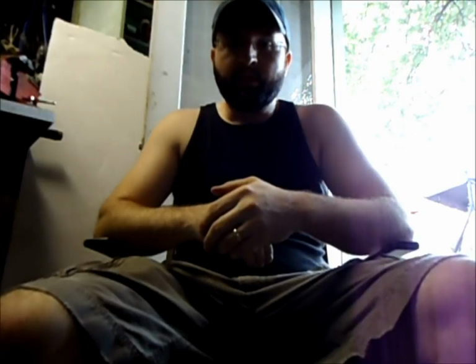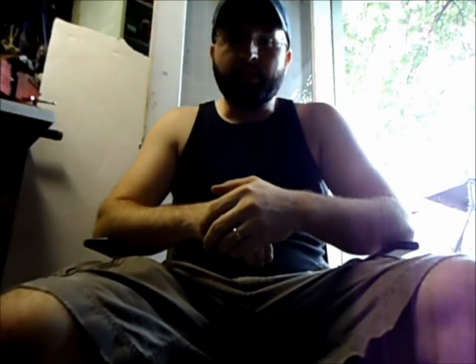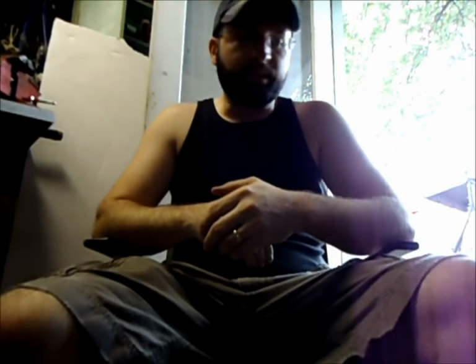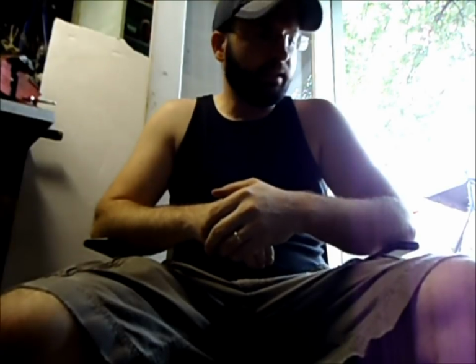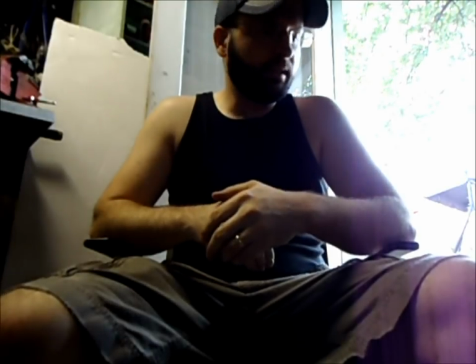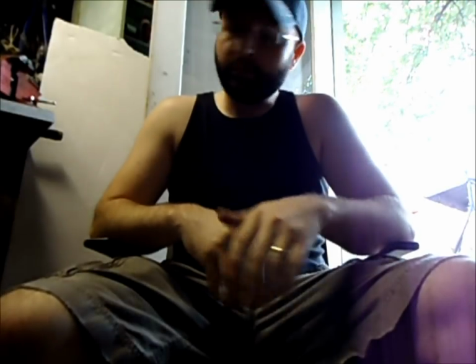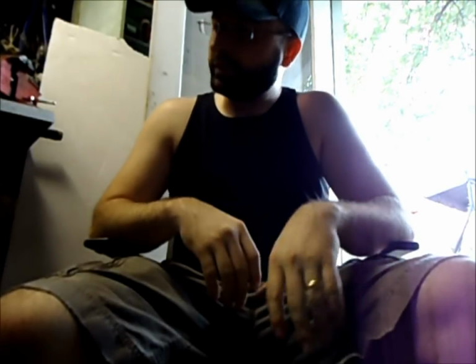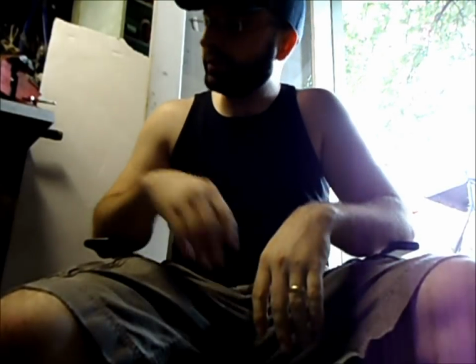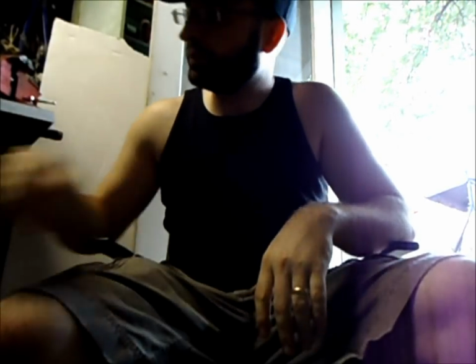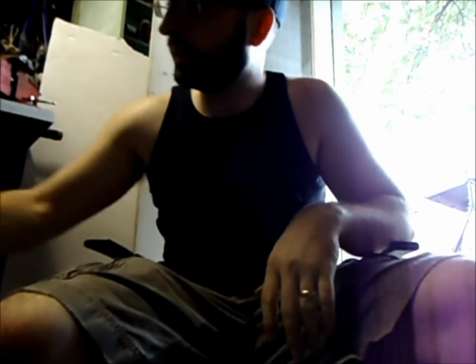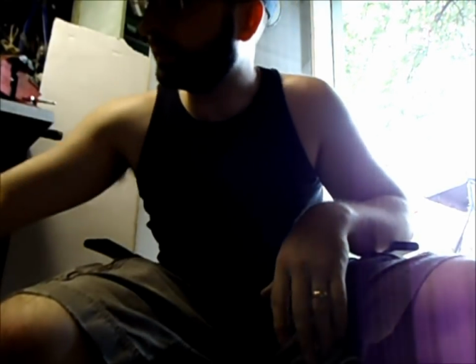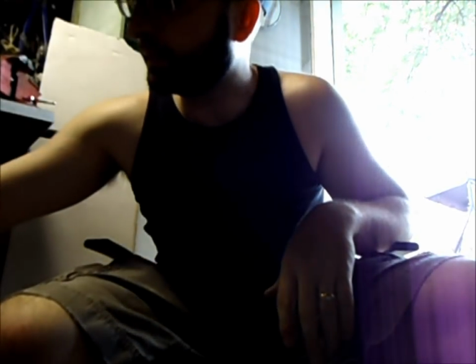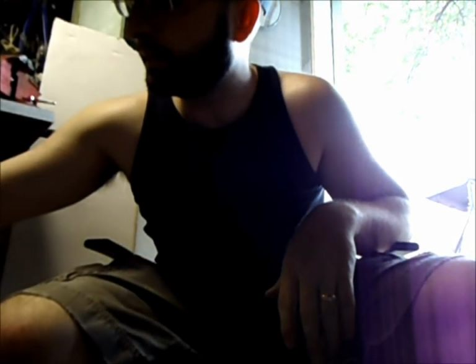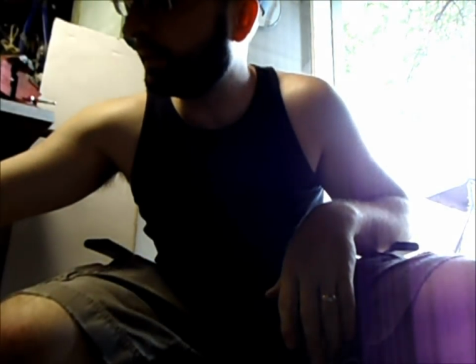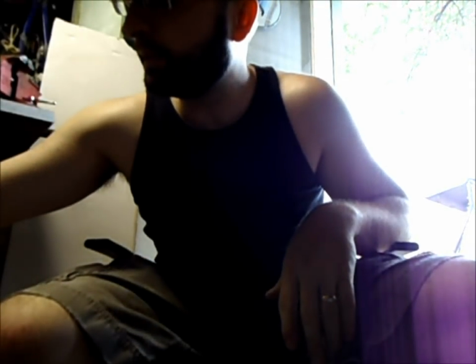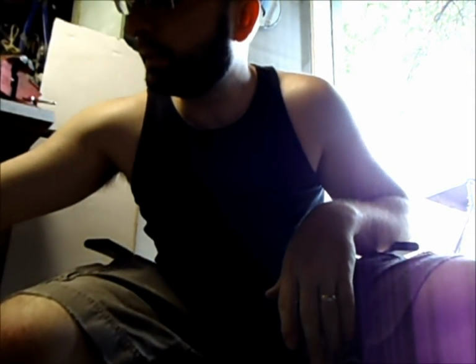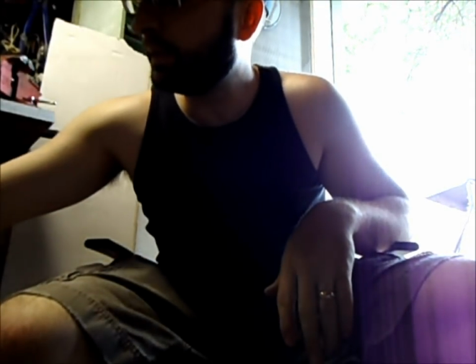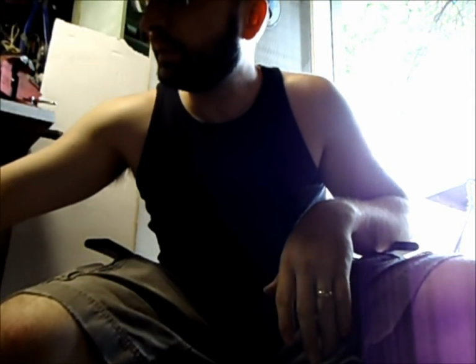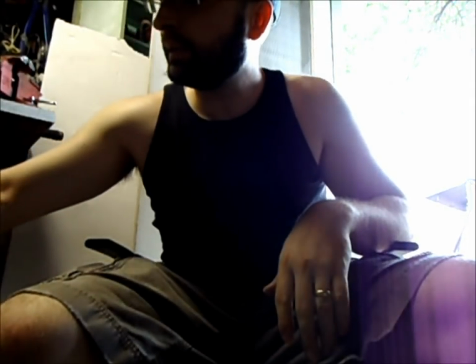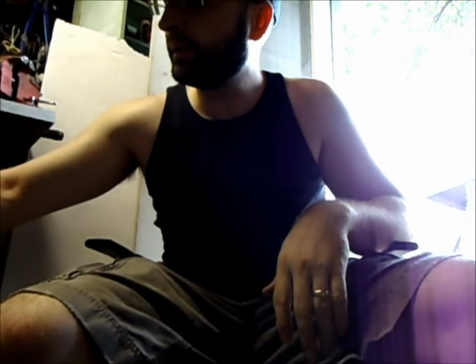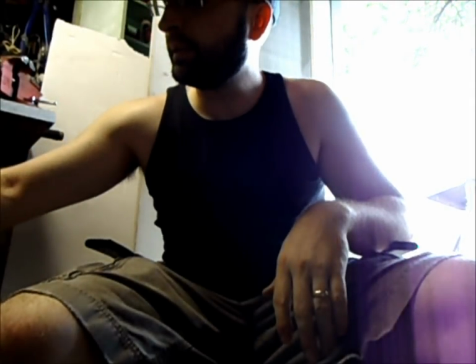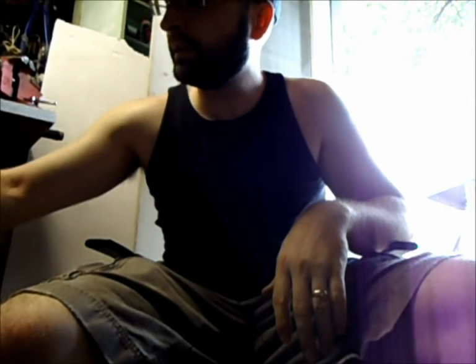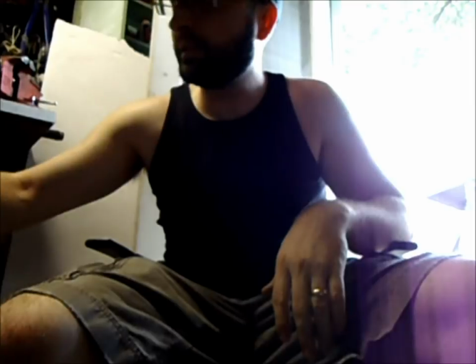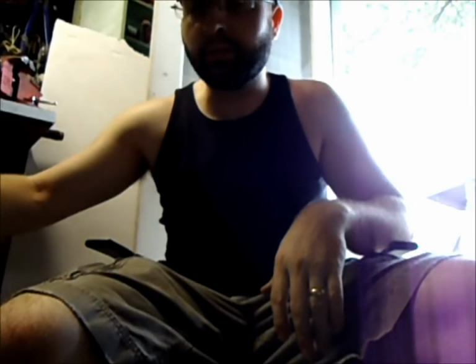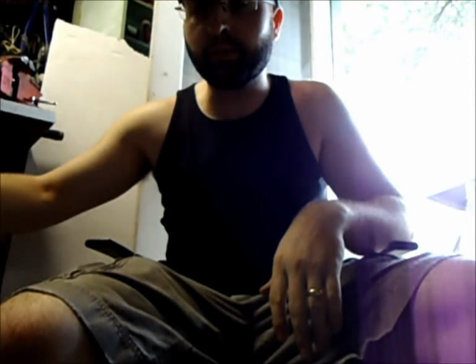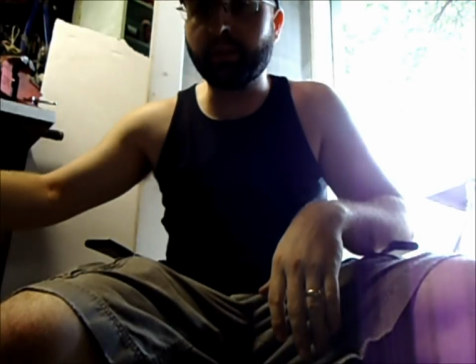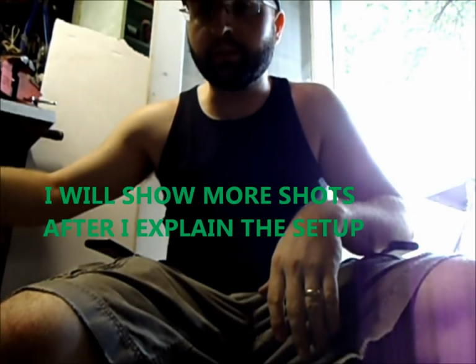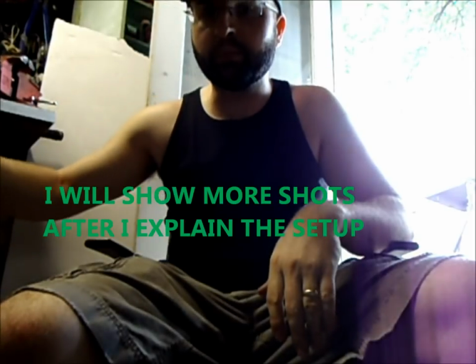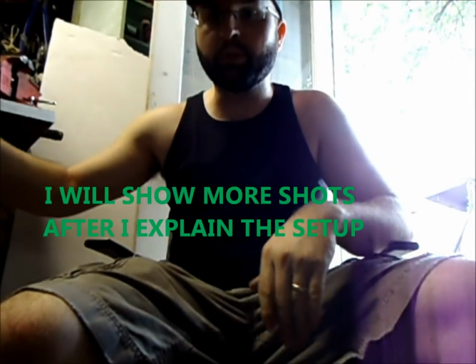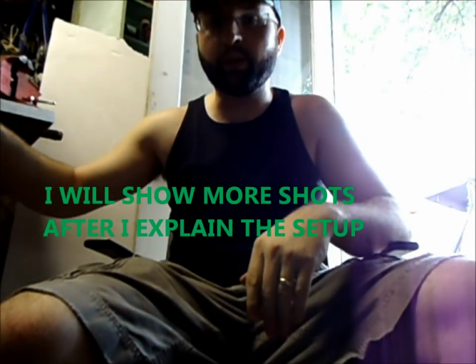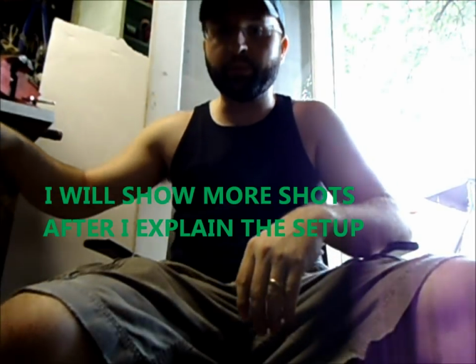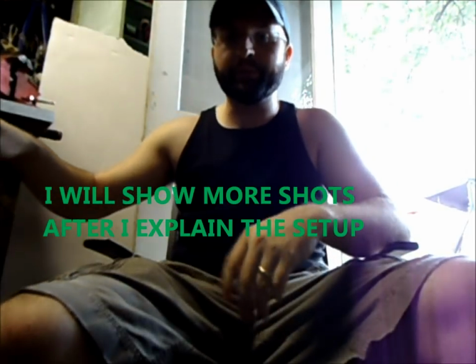All right, today I'm going to show you my — I don't know what to call it — my blow dart and reel.